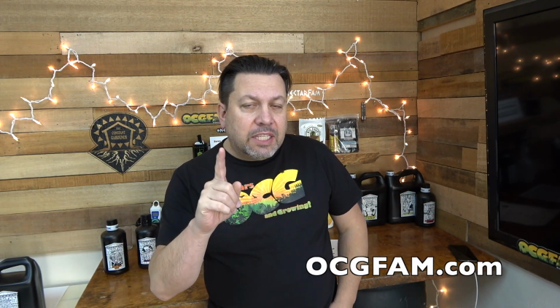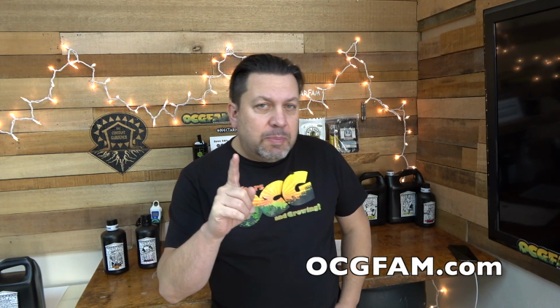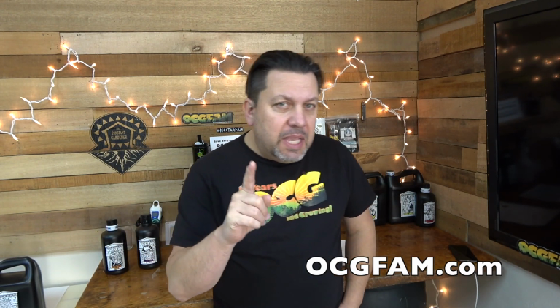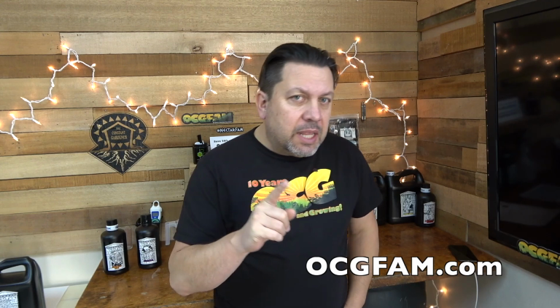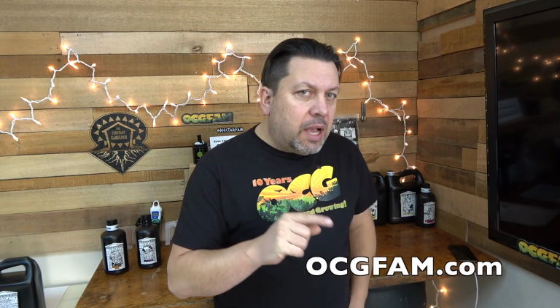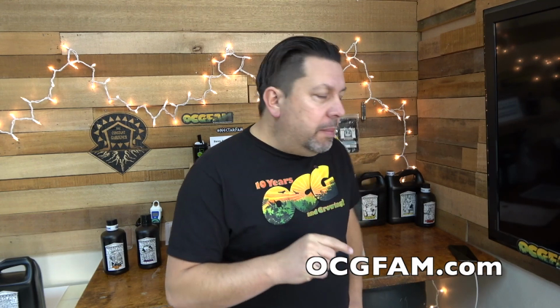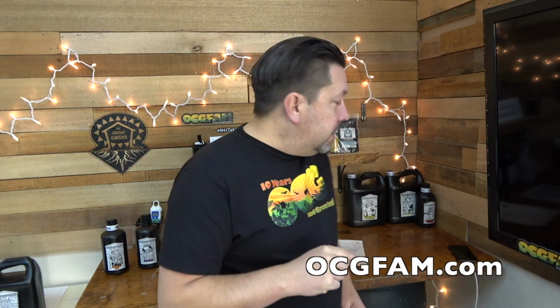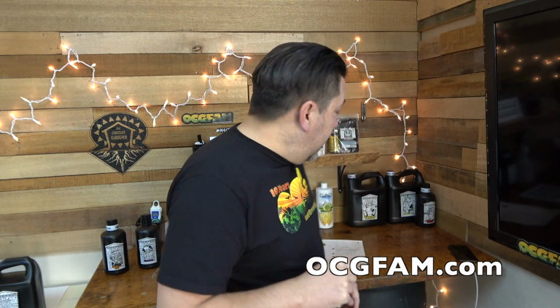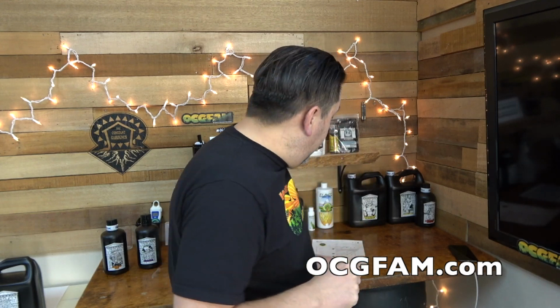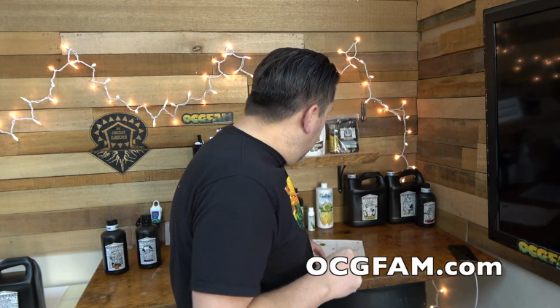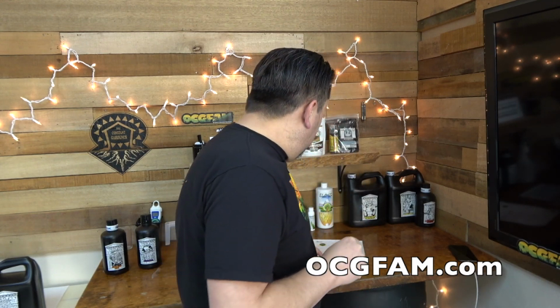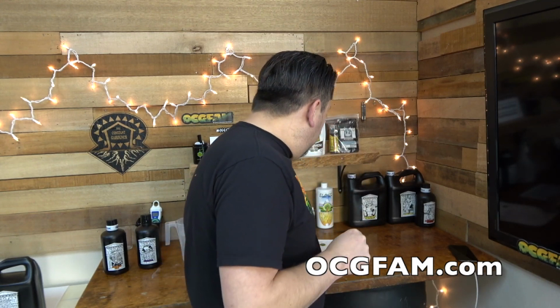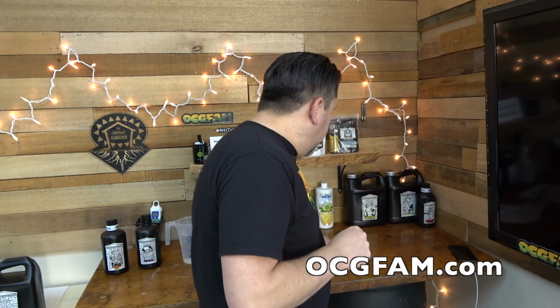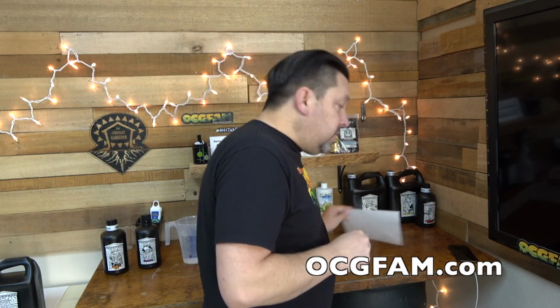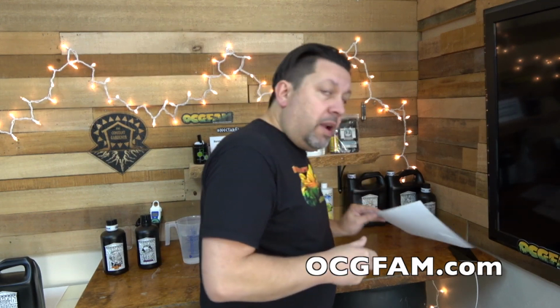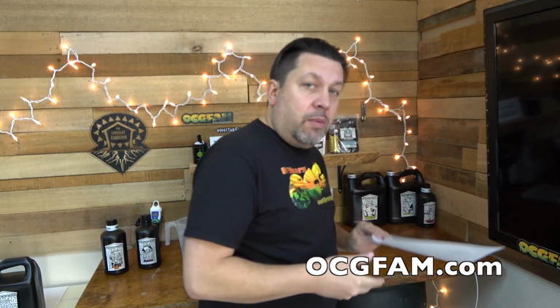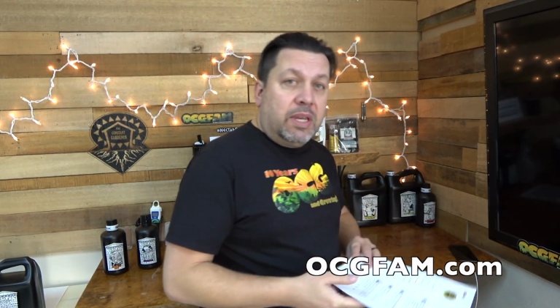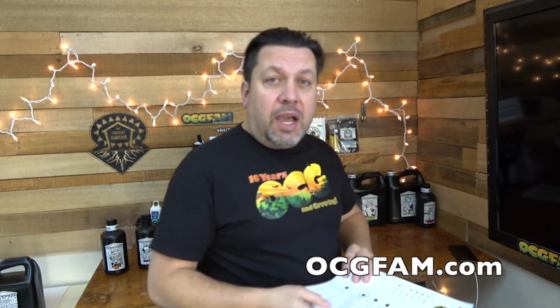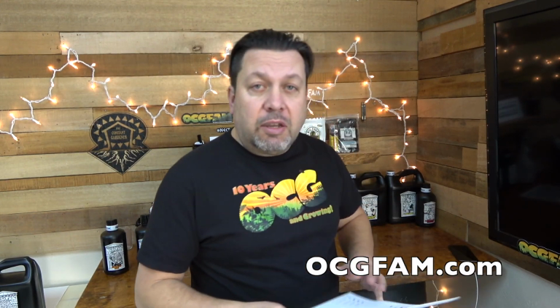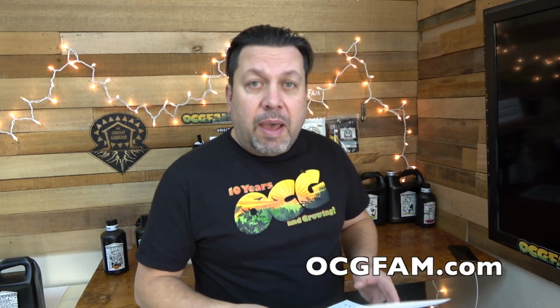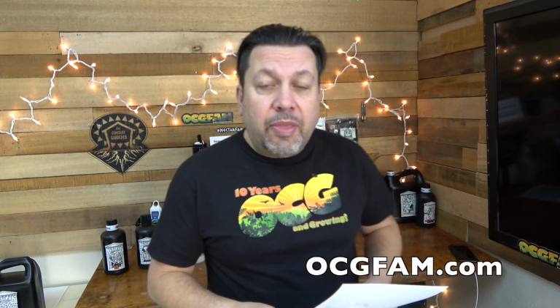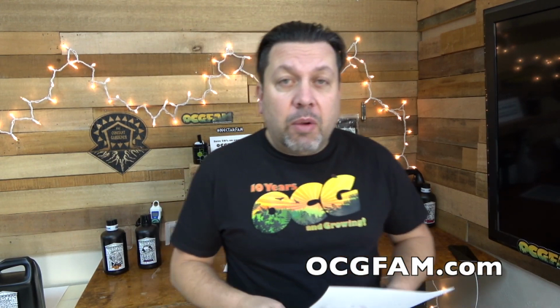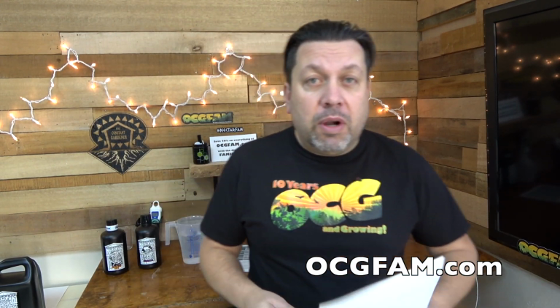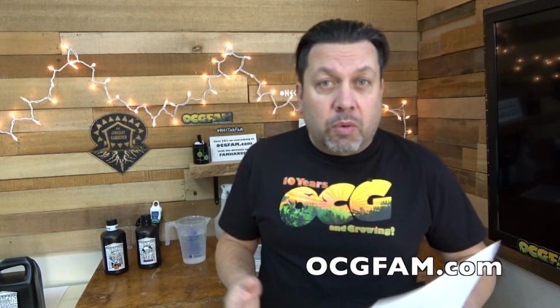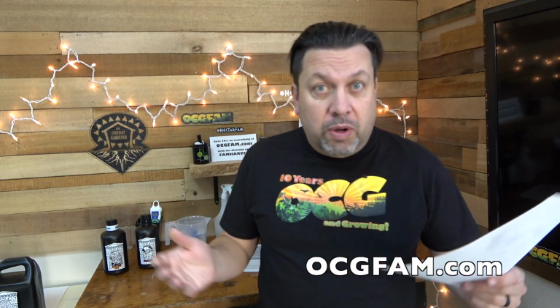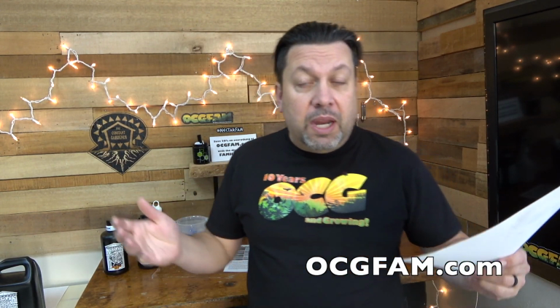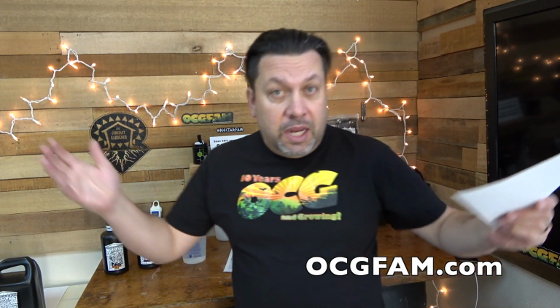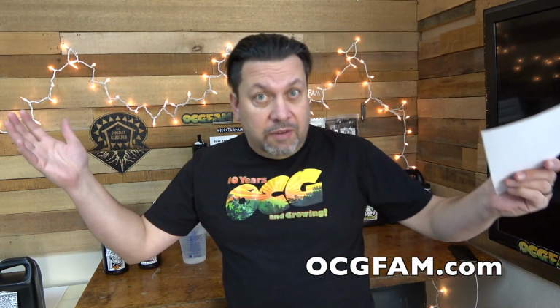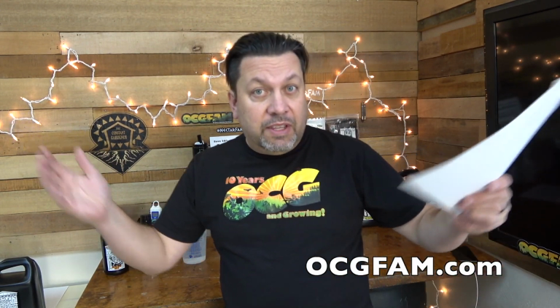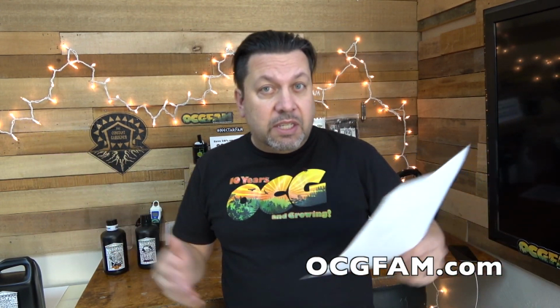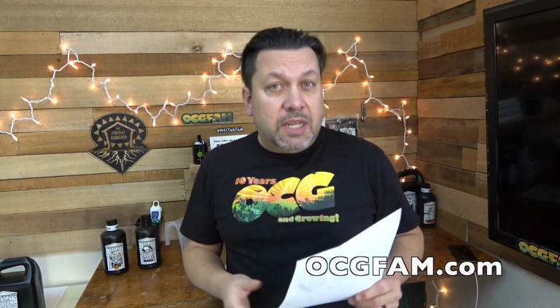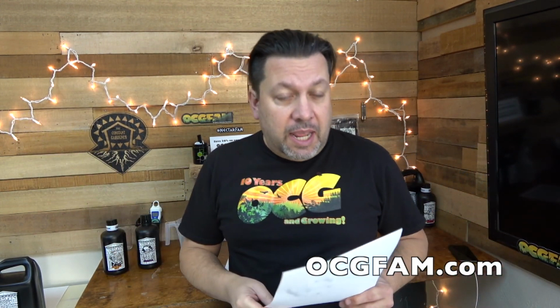And speaking of the comments, I had a comment yesterday that I wanted to revisit today.